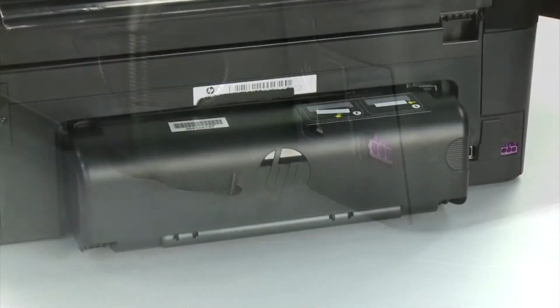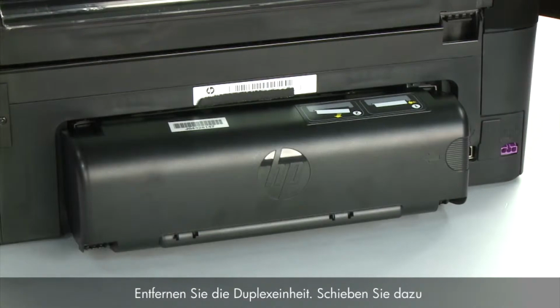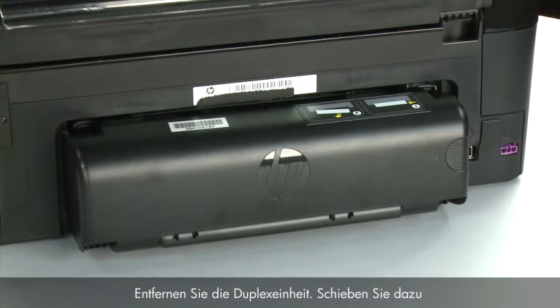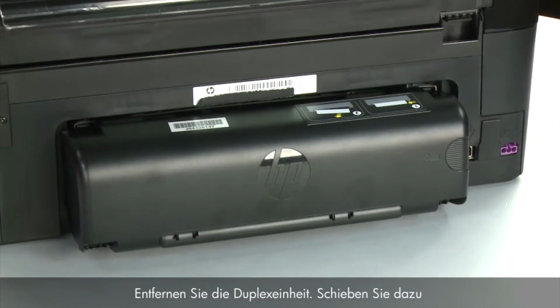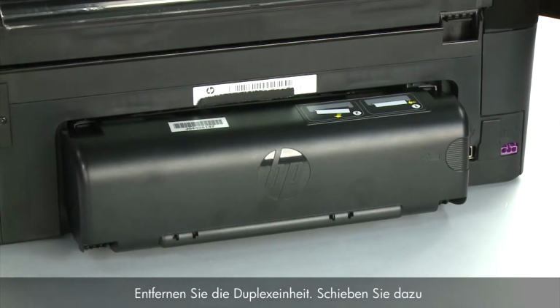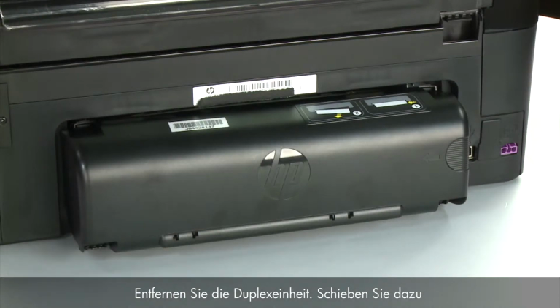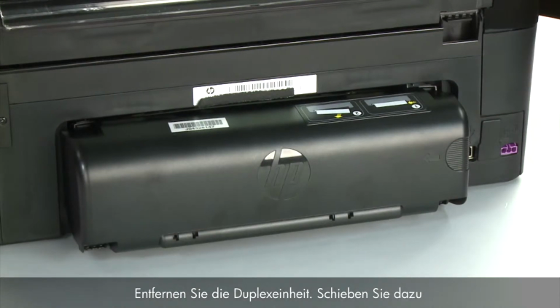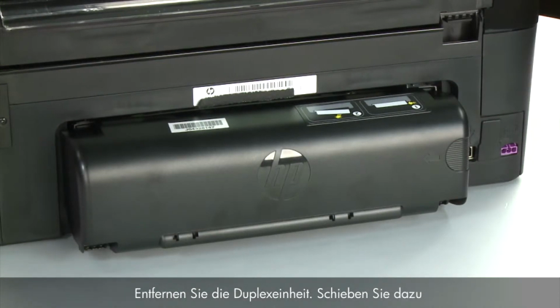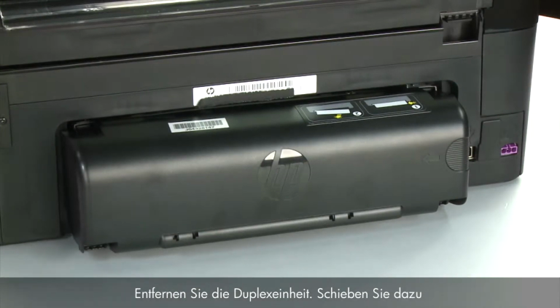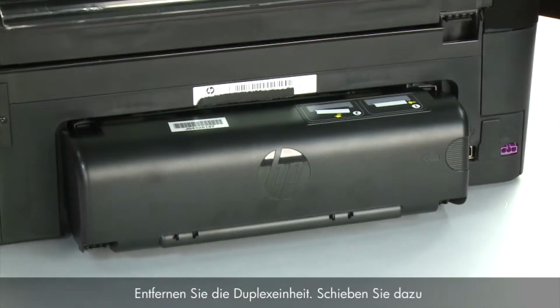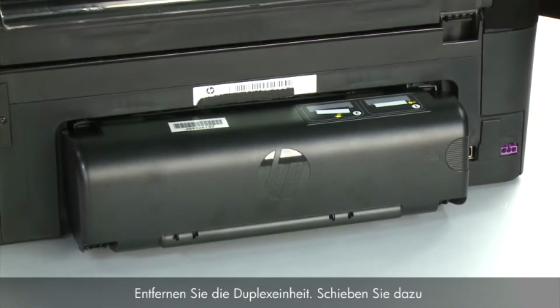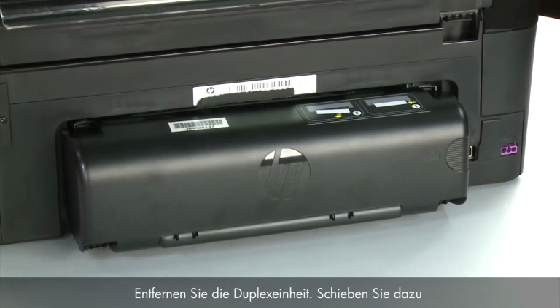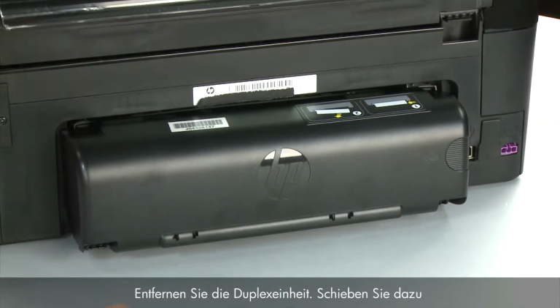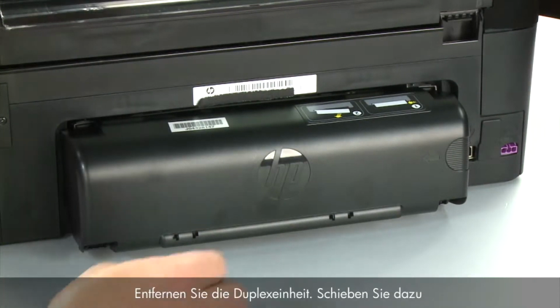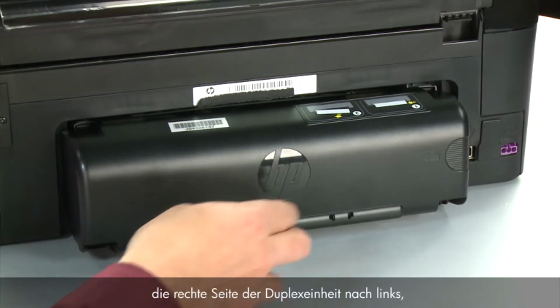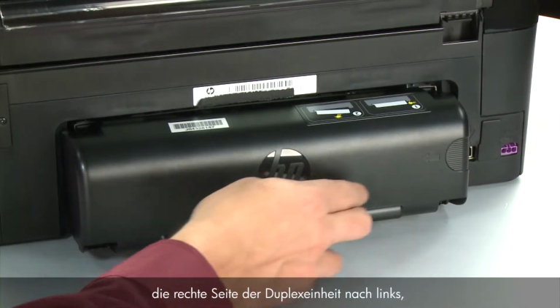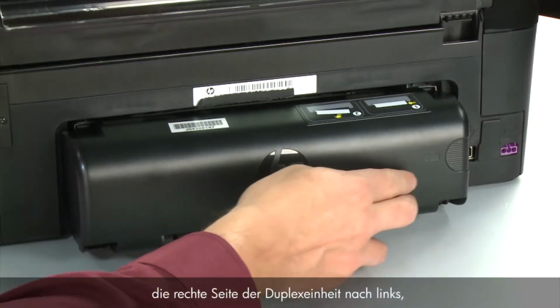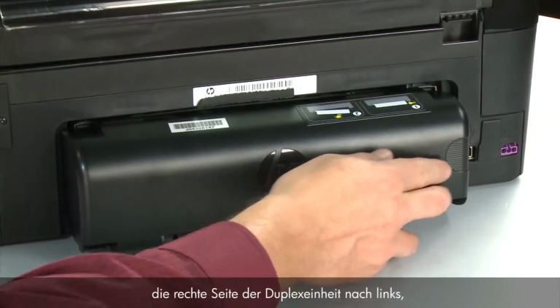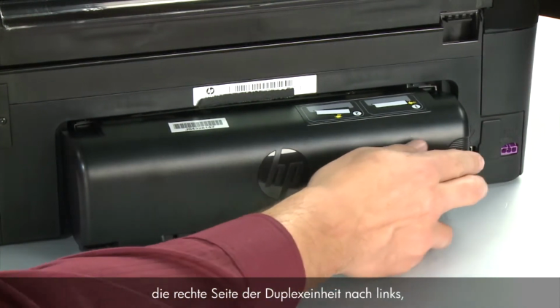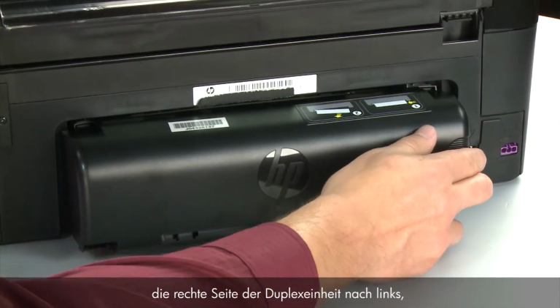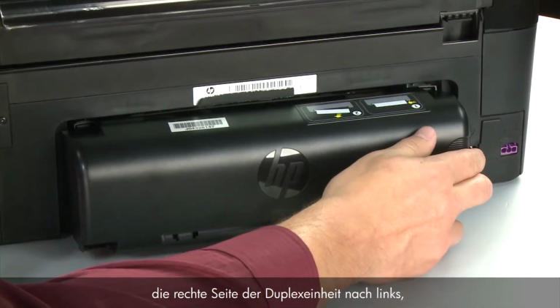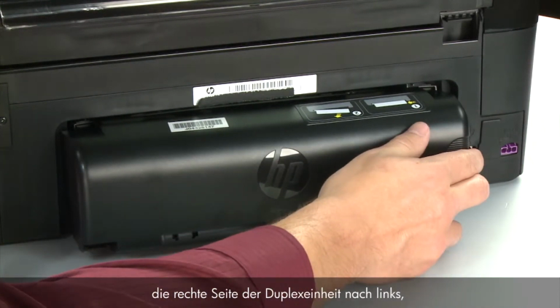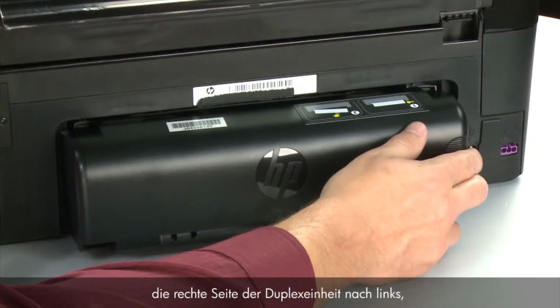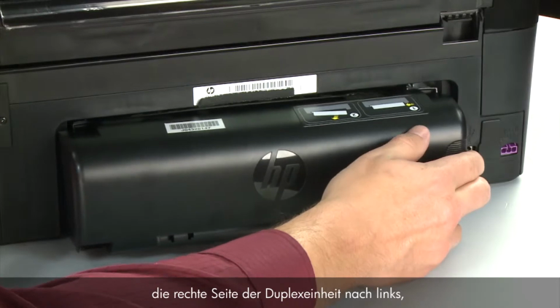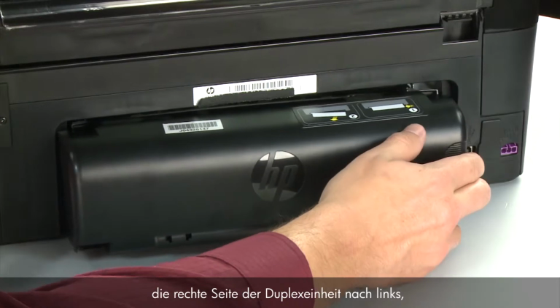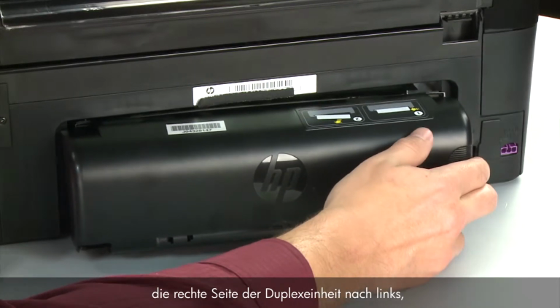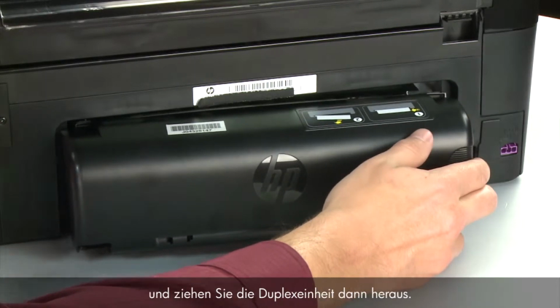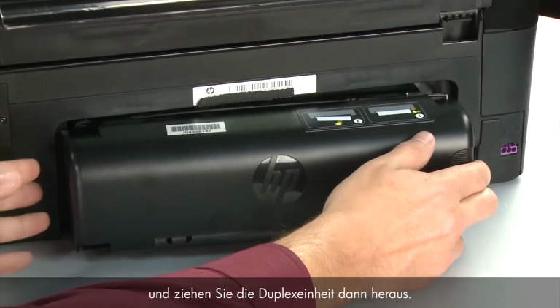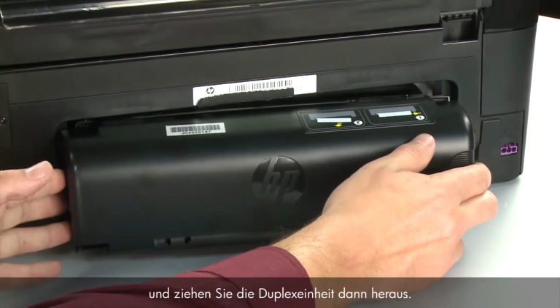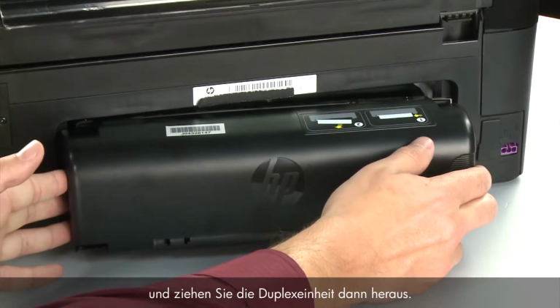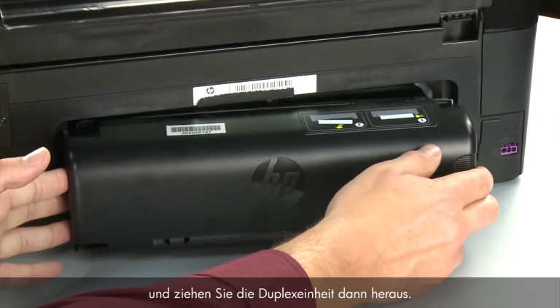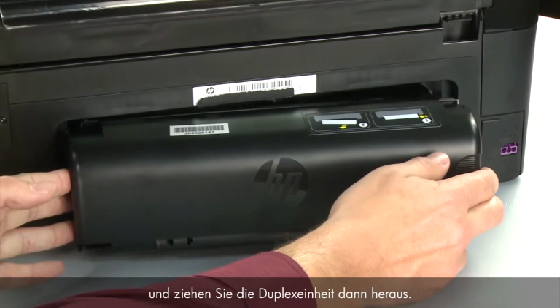Remove the duplexer. To do this, push the right side of the duplexer to the left and then pull out the duplexer.